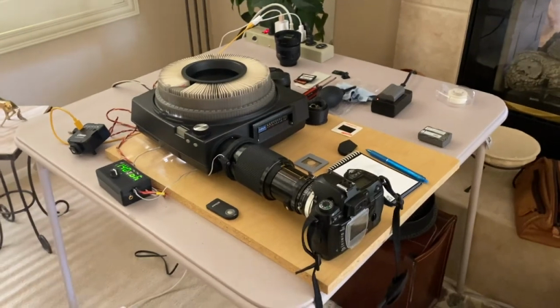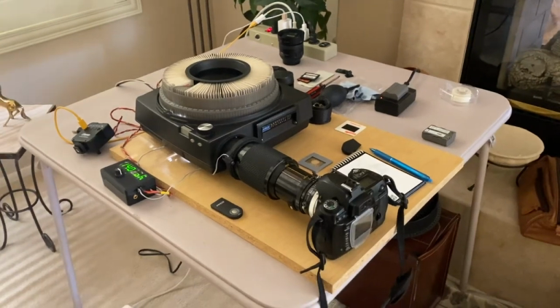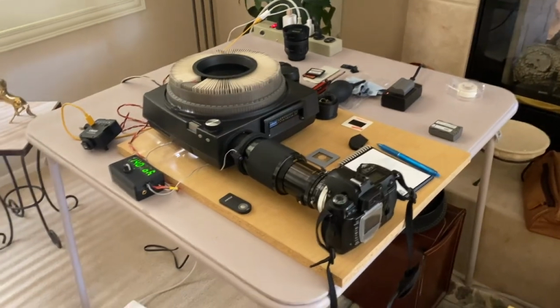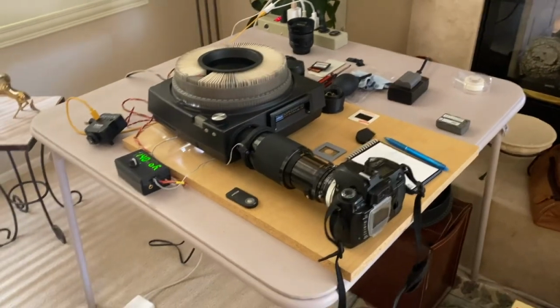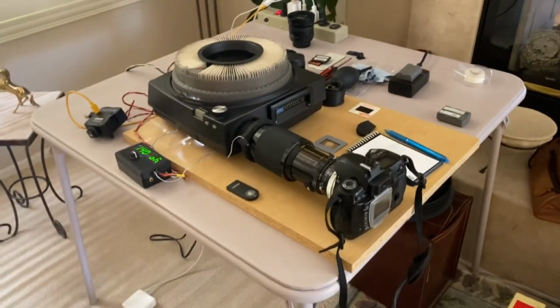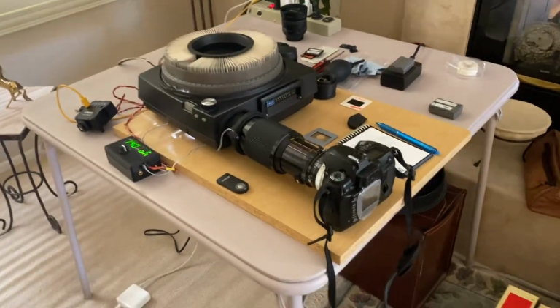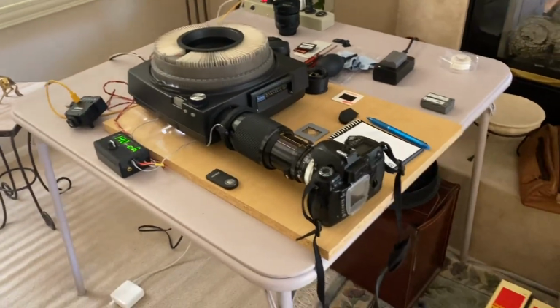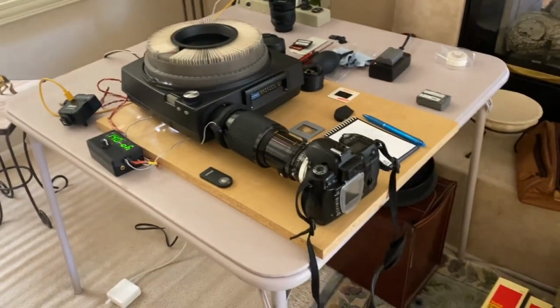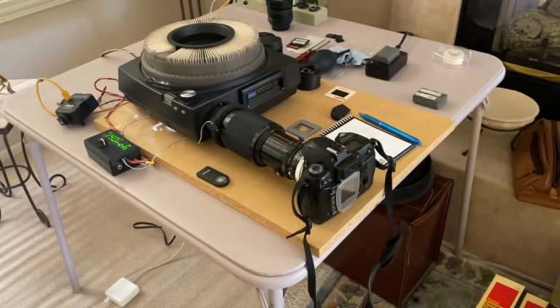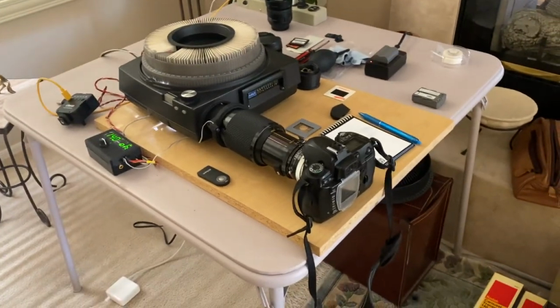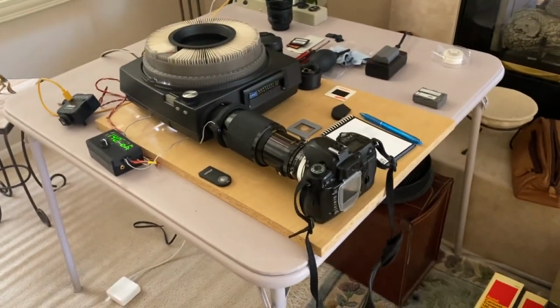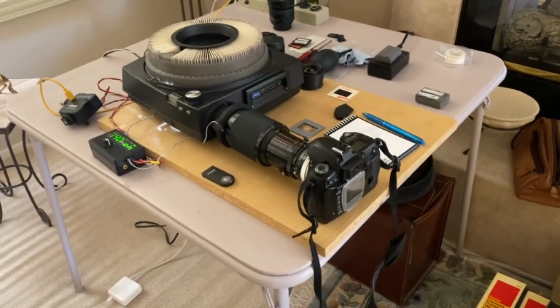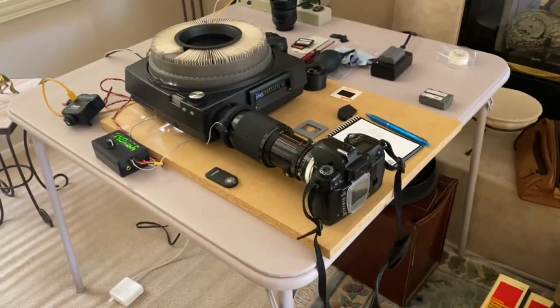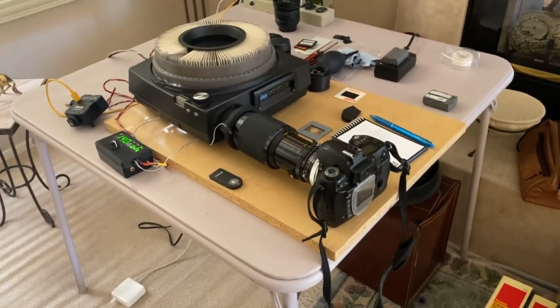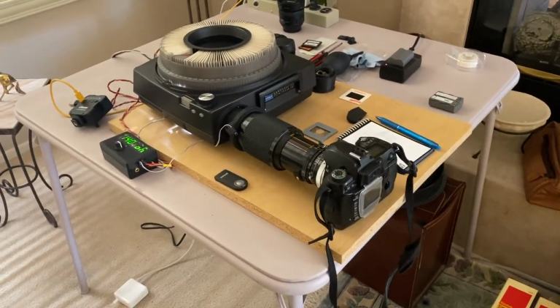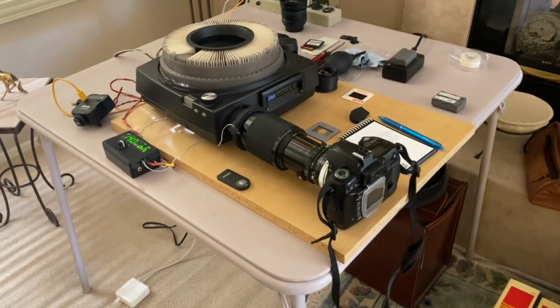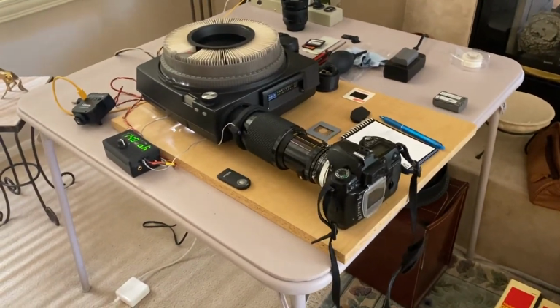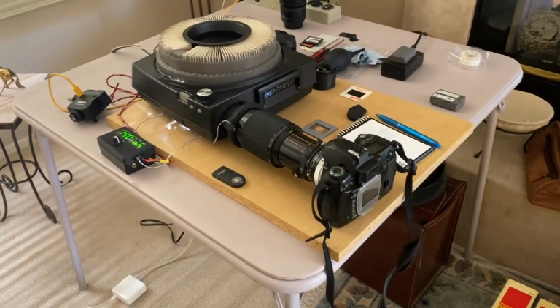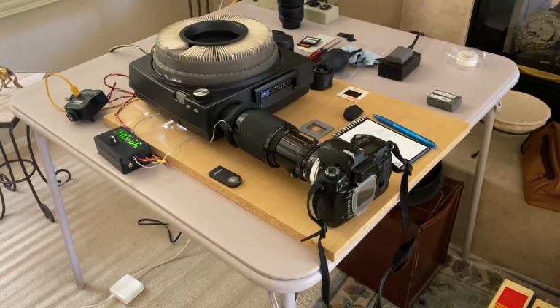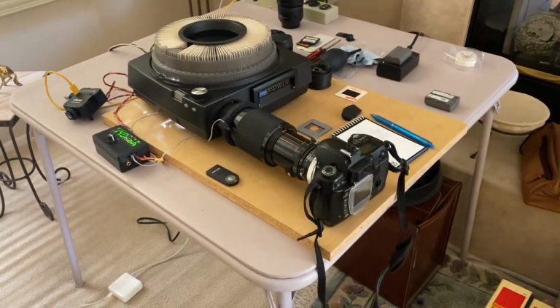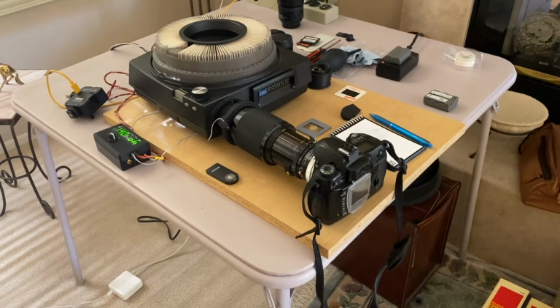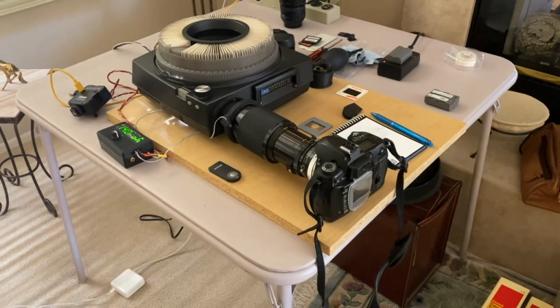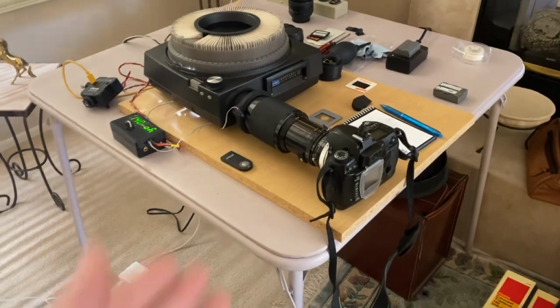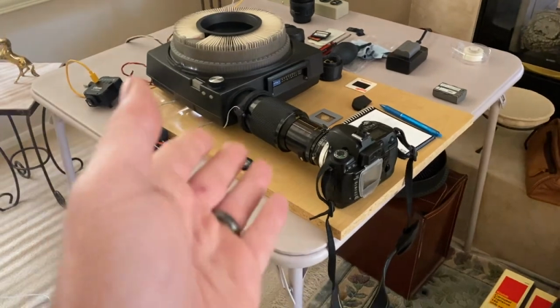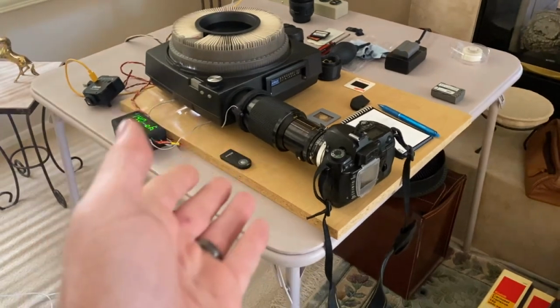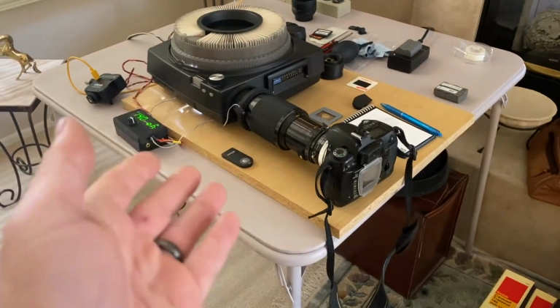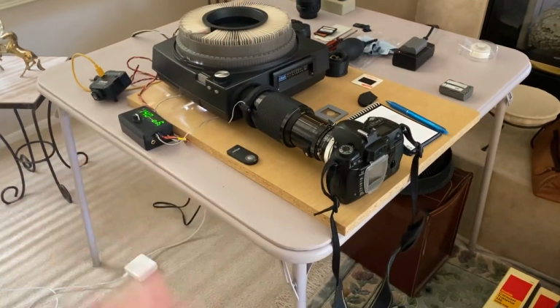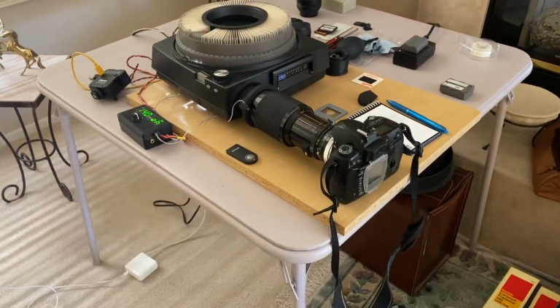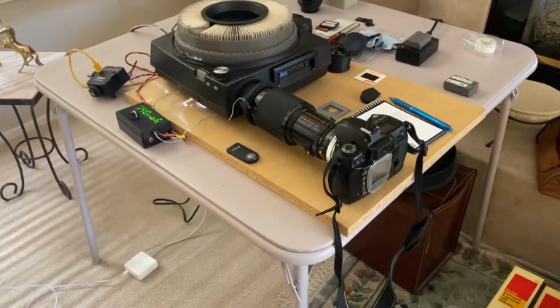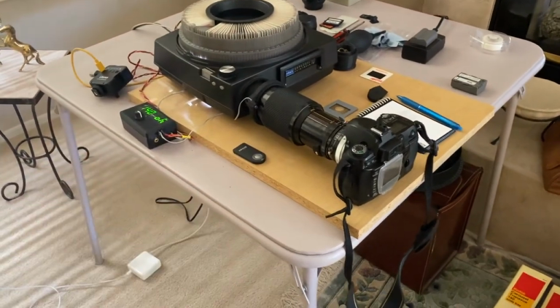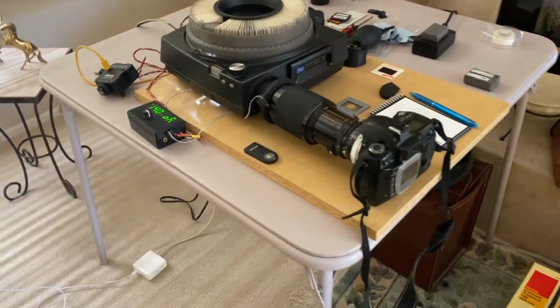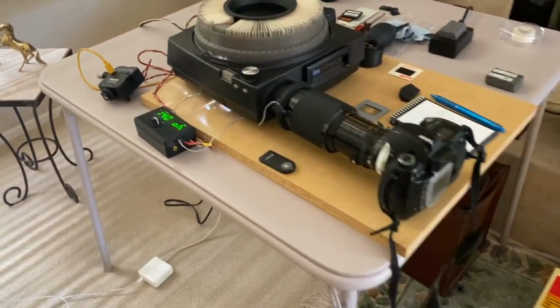Hey everyone, I thought I'd just show you the final, as of right now, version of my slide capture system.